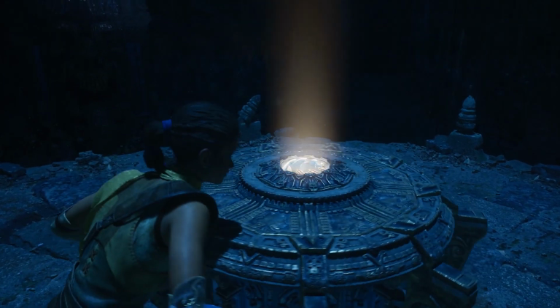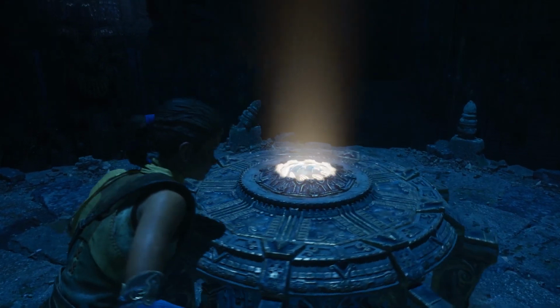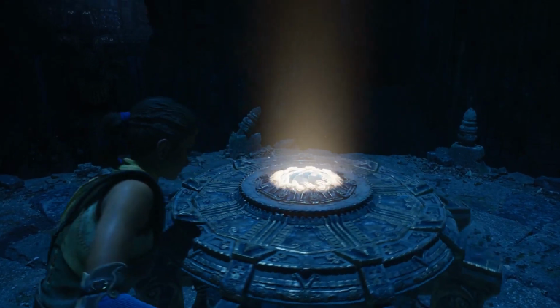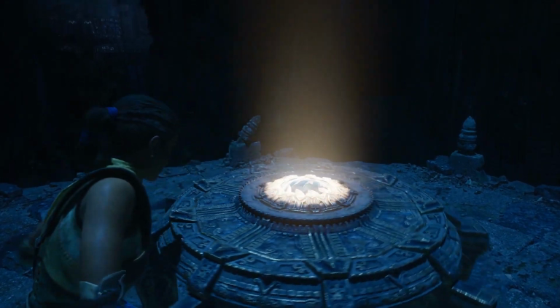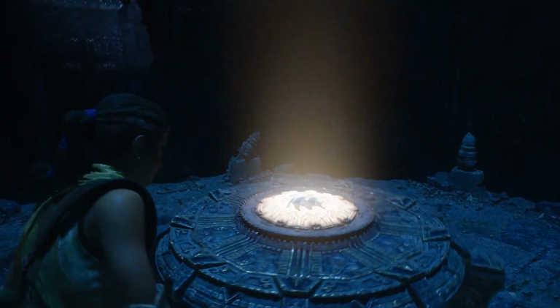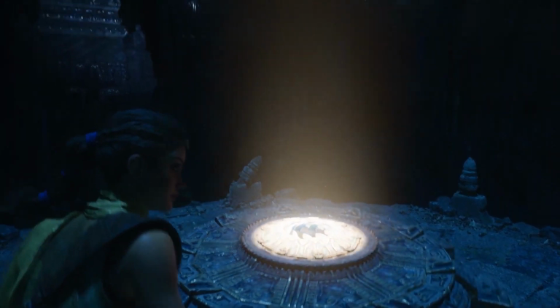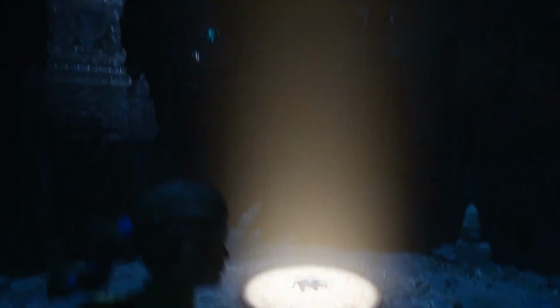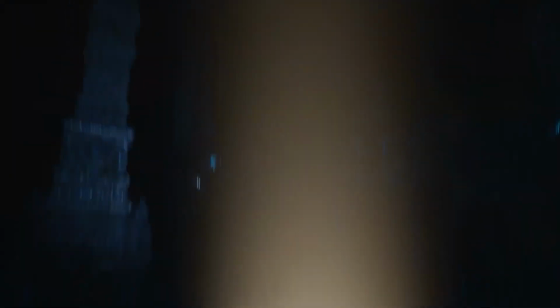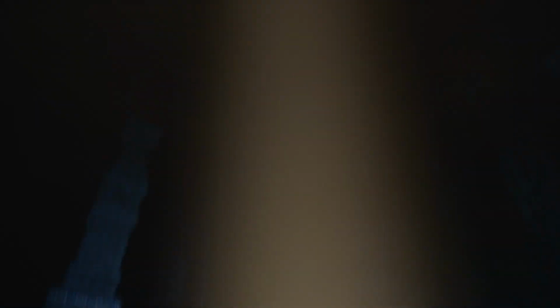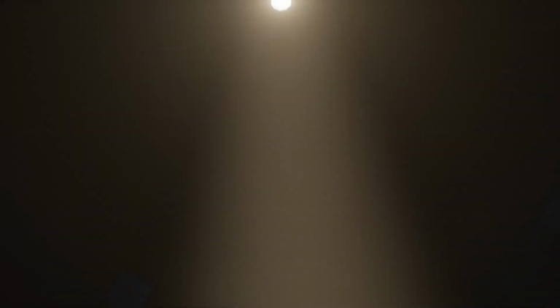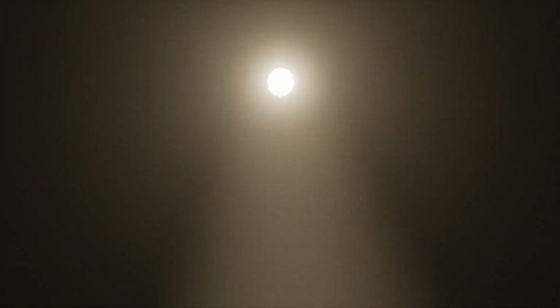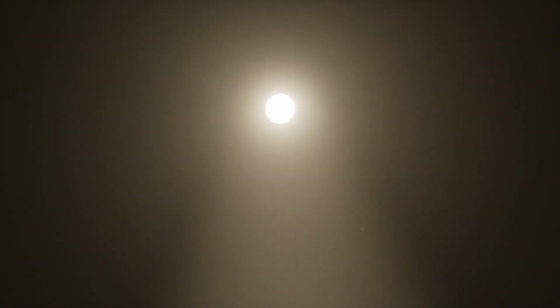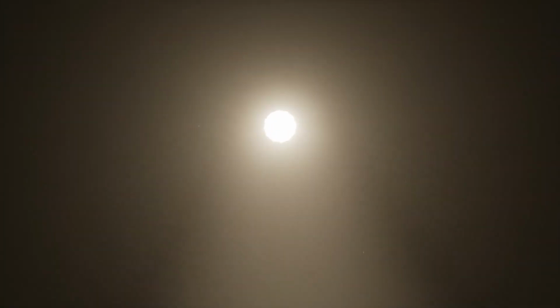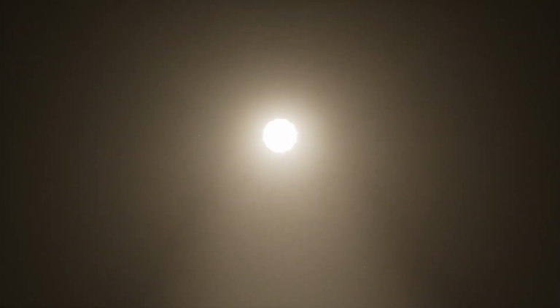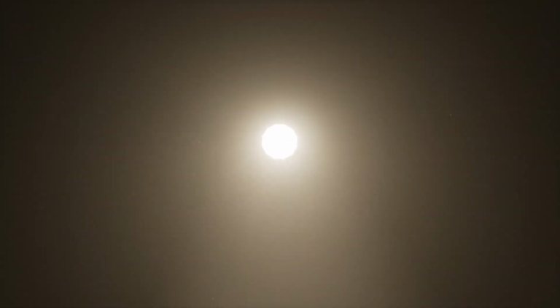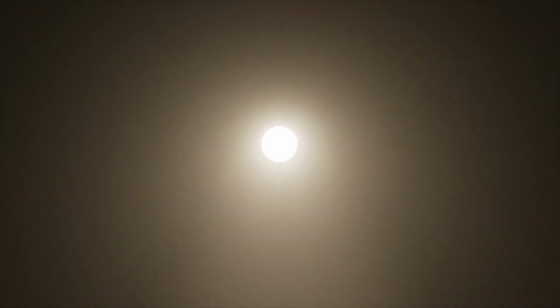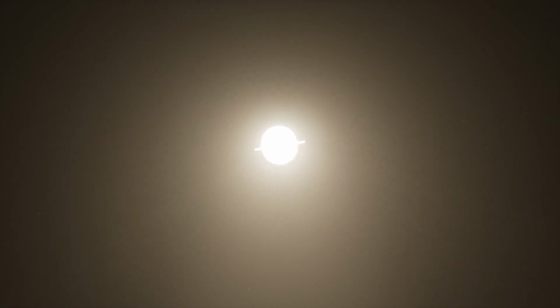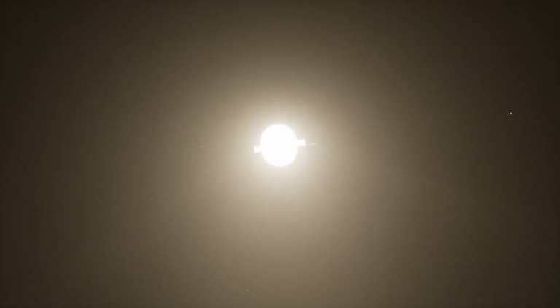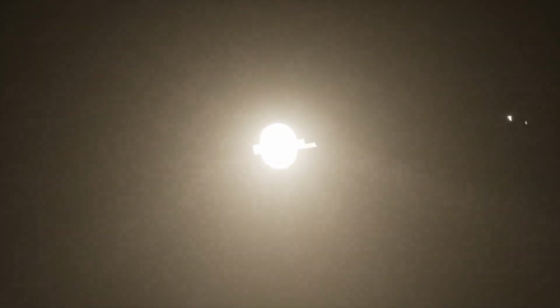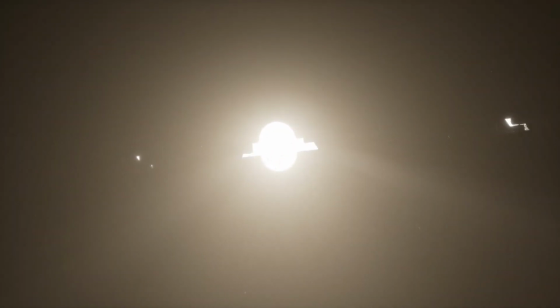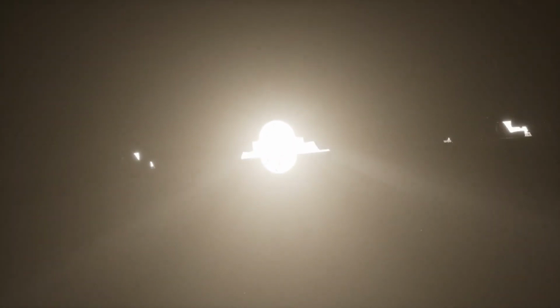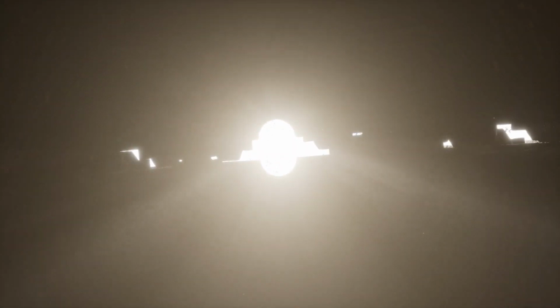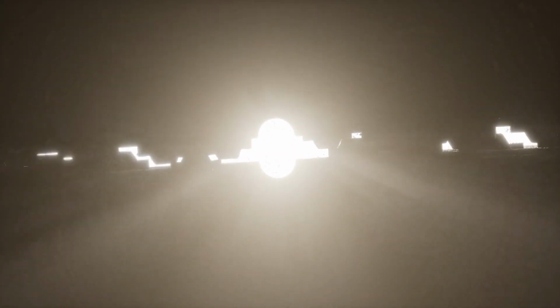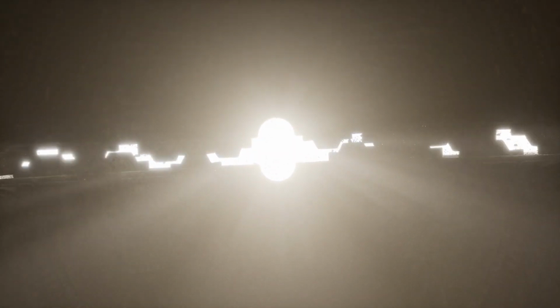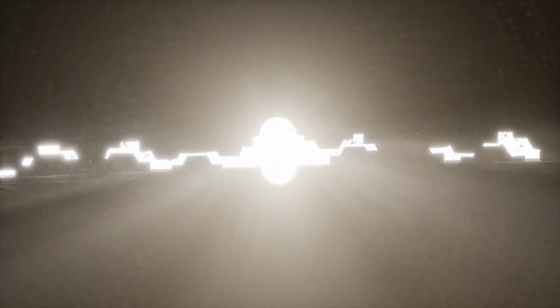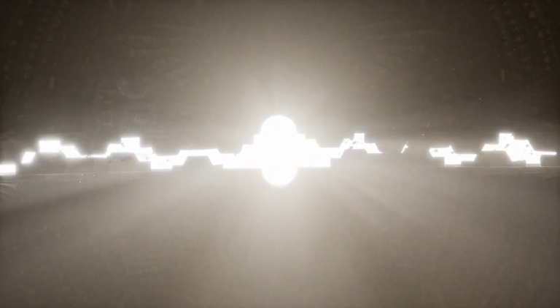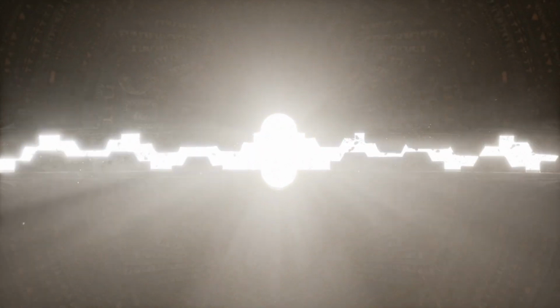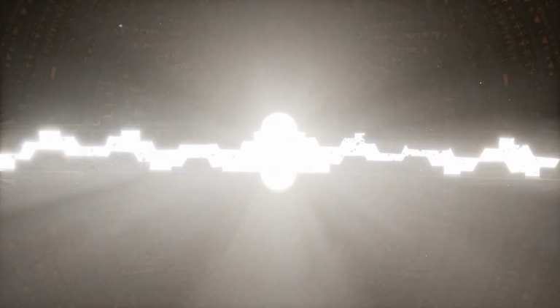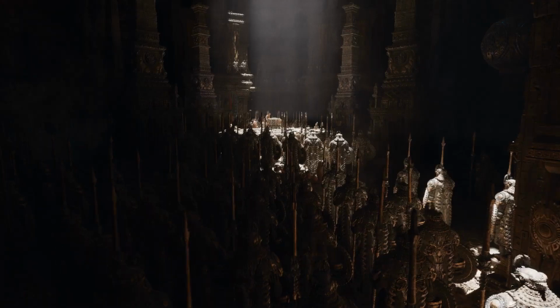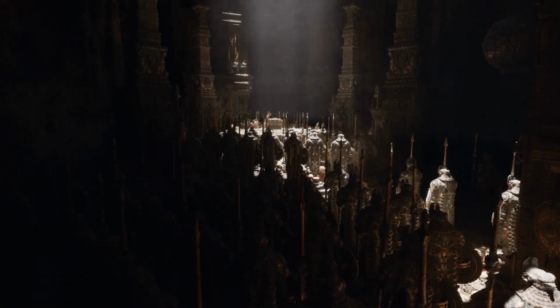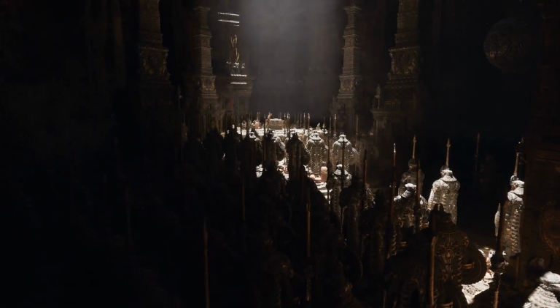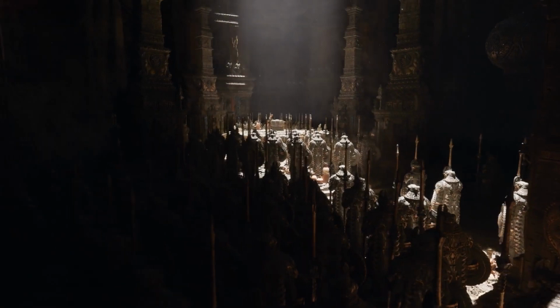So with Nanite you have limitless geometry, and with Lumen, you have fully dynamic lighting and global illumination.